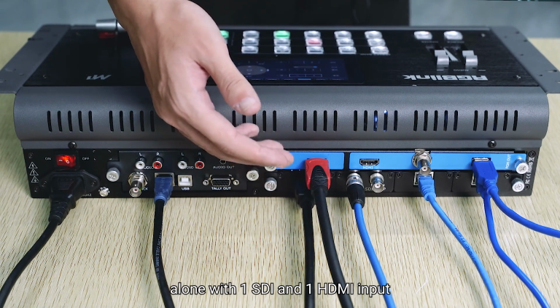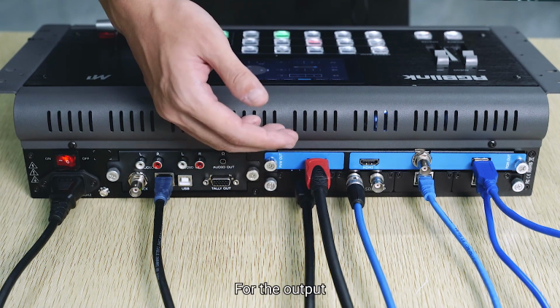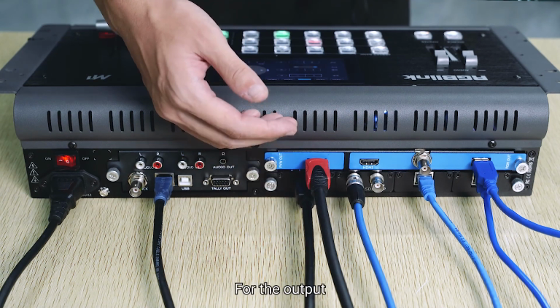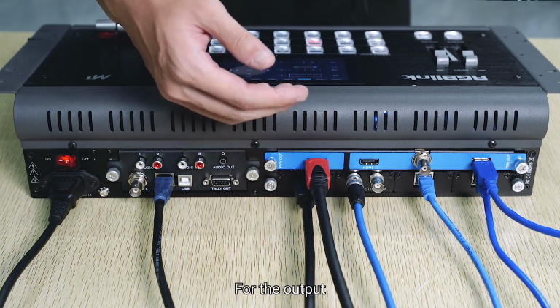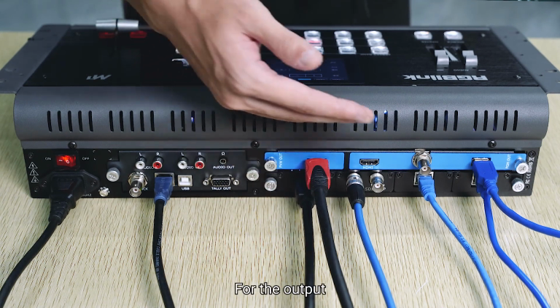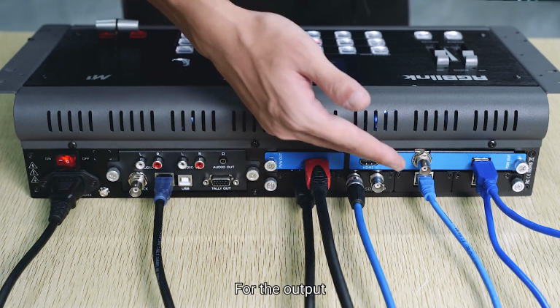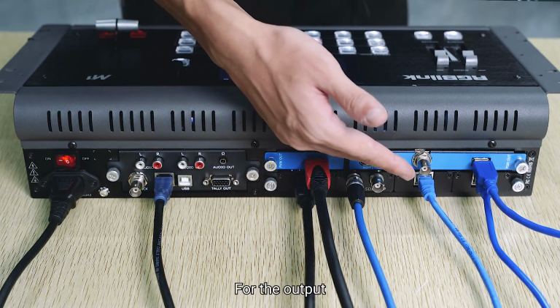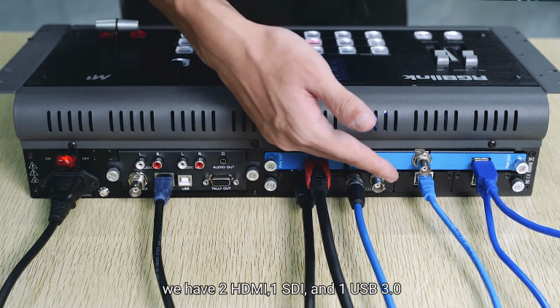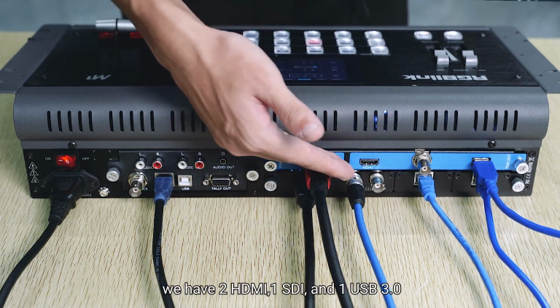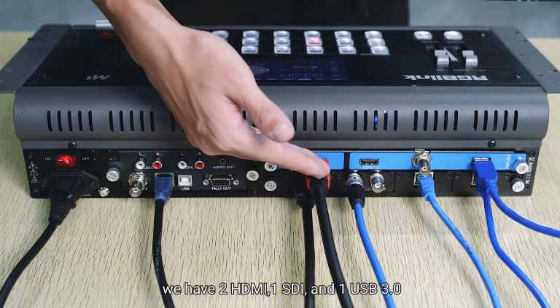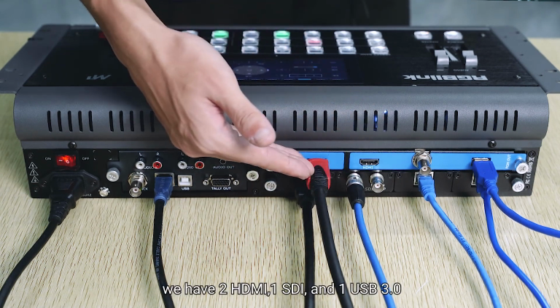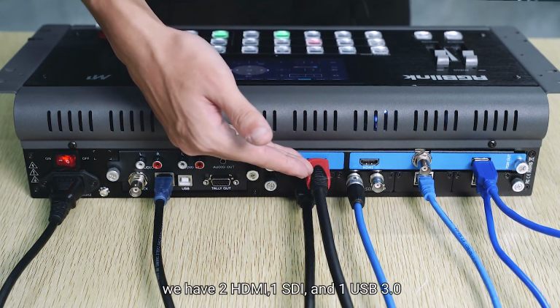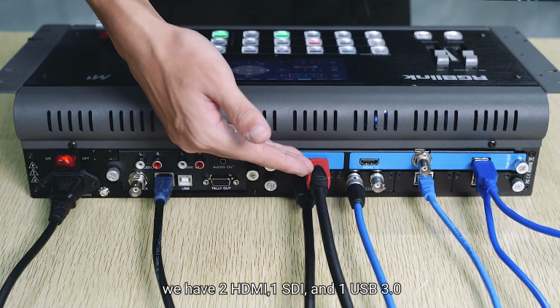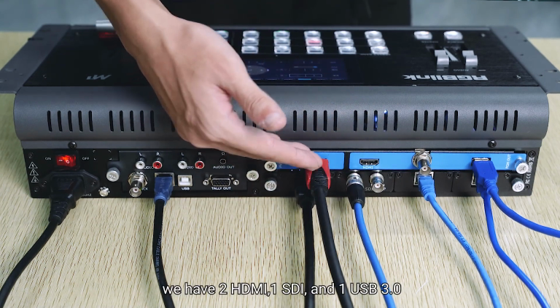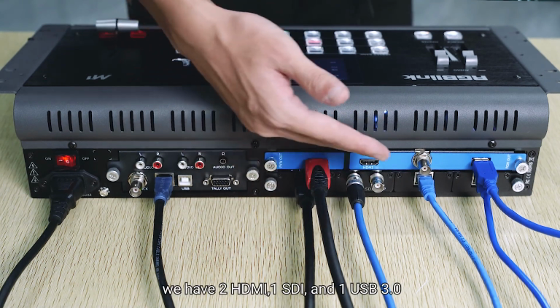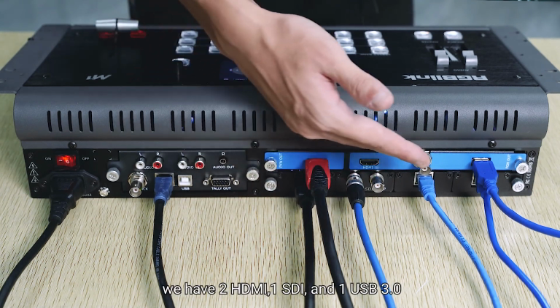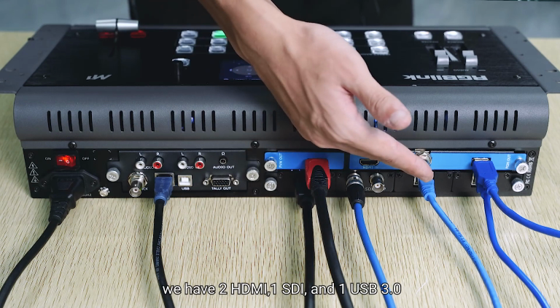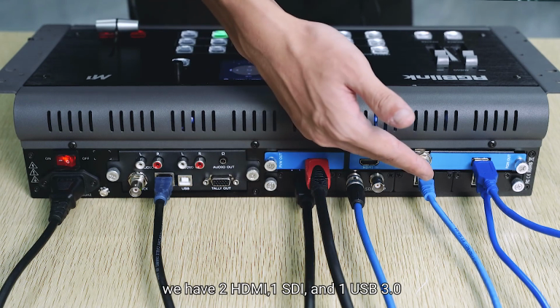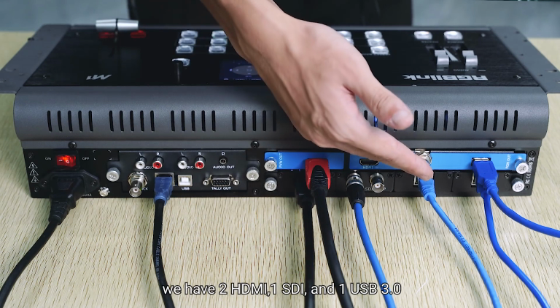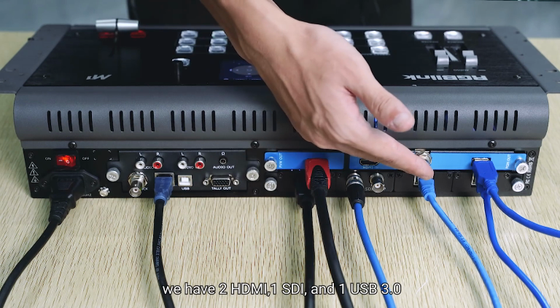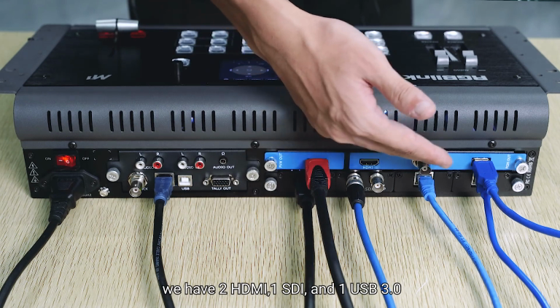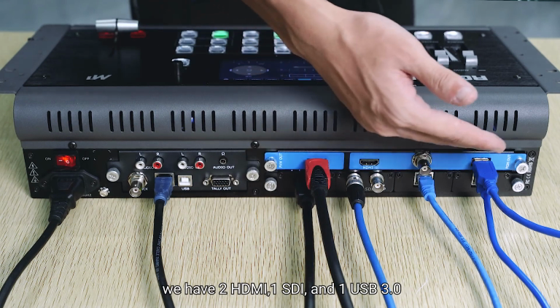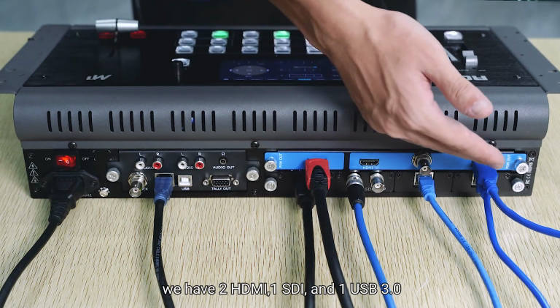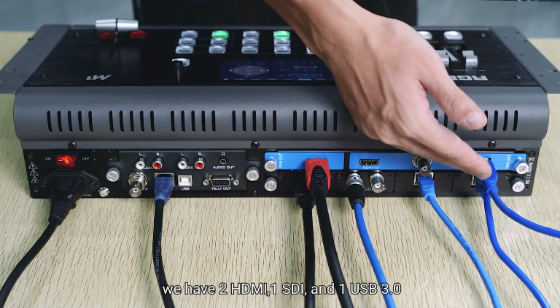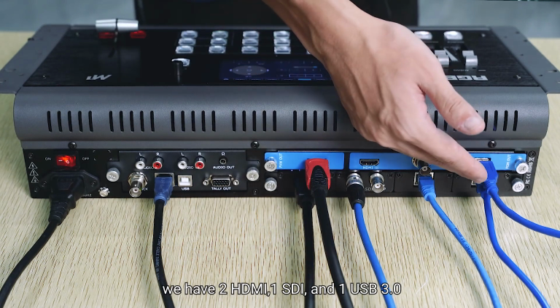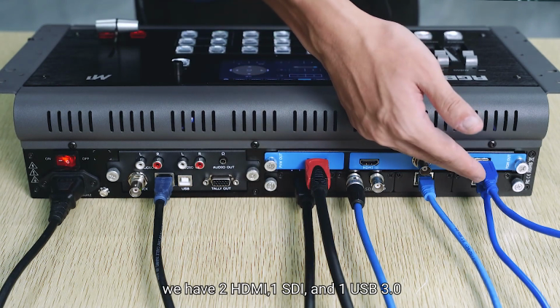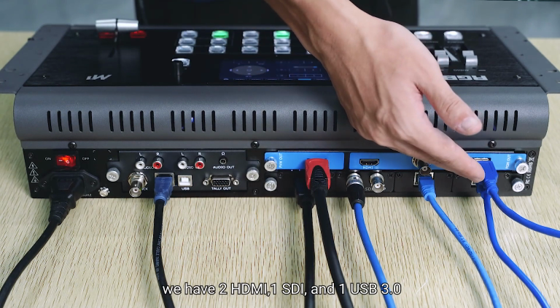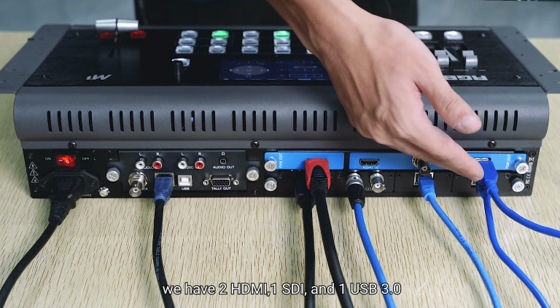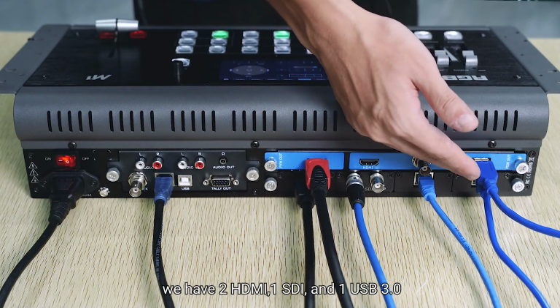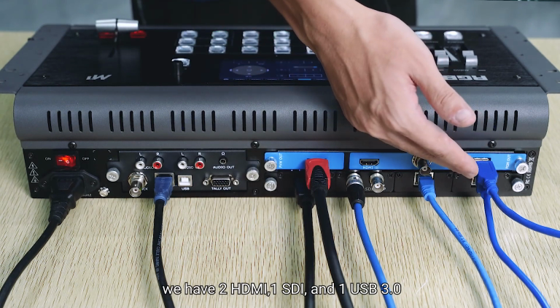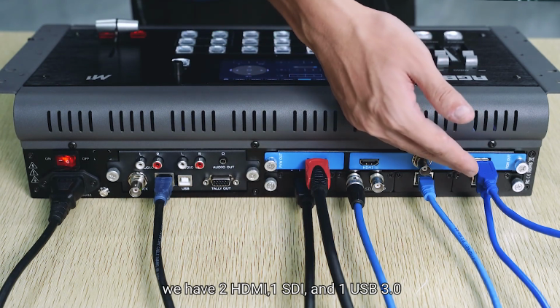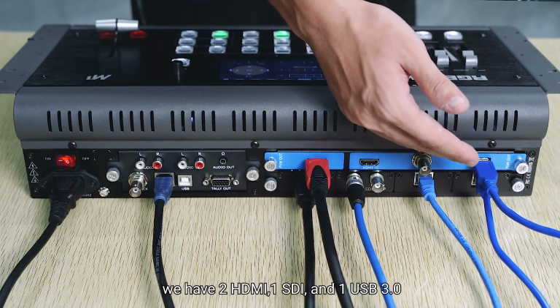For the output, we have 2 HDMI, 1 SDI, and 1 USB 3.0.